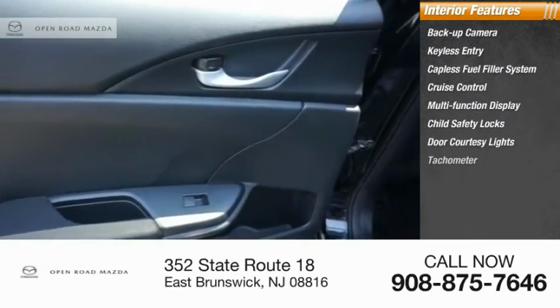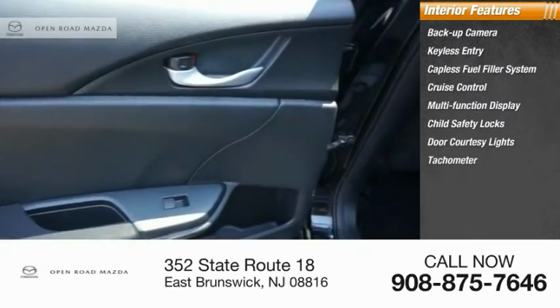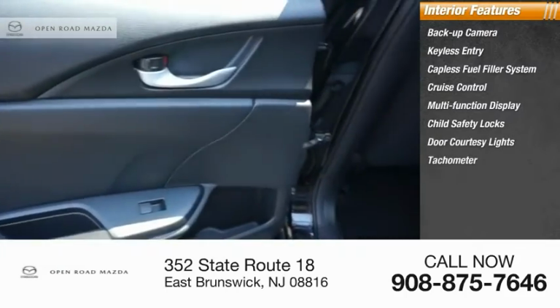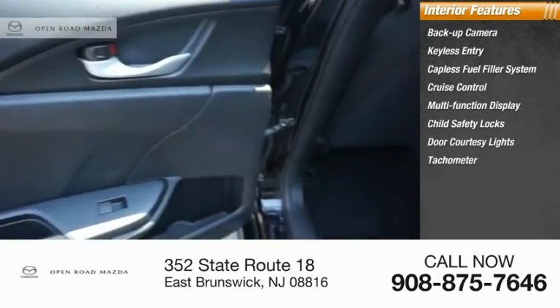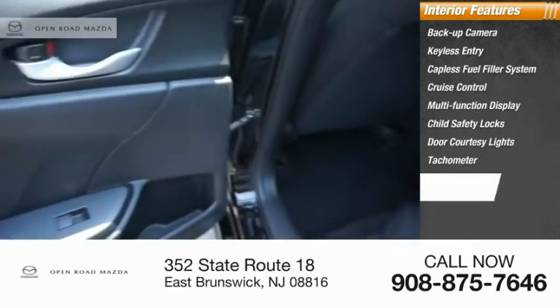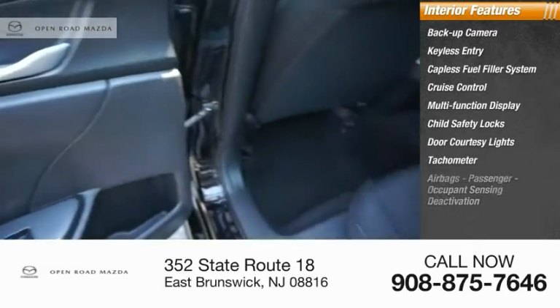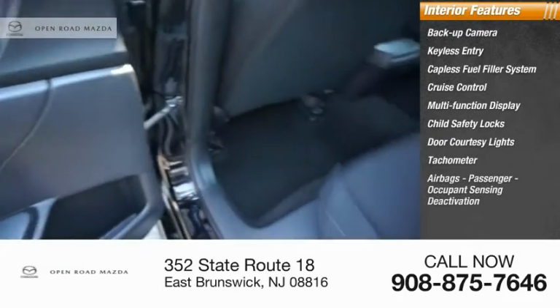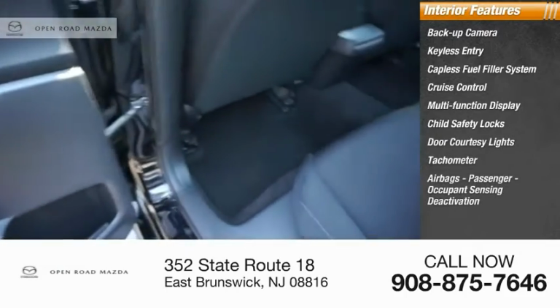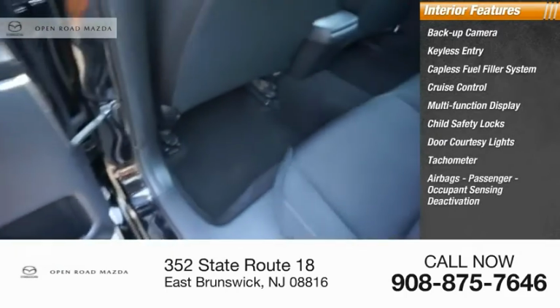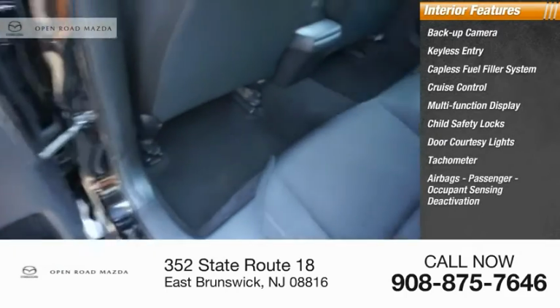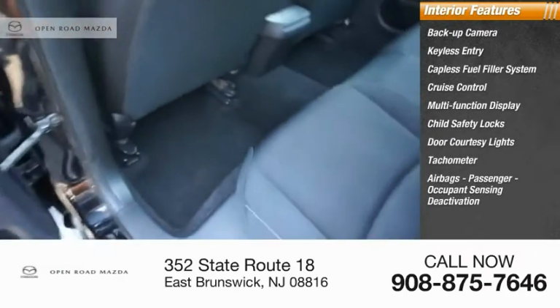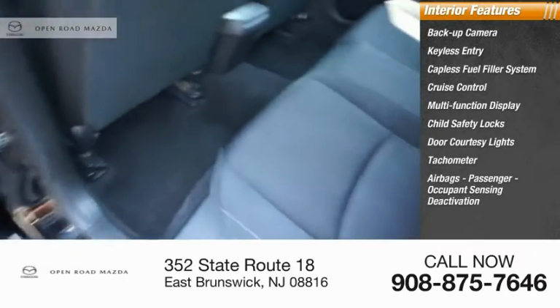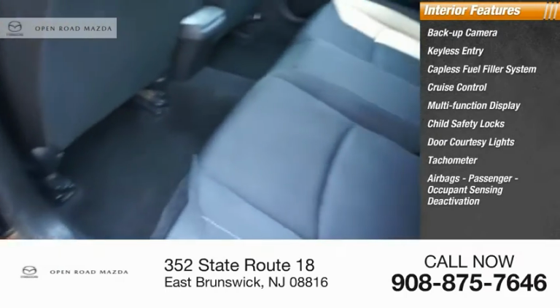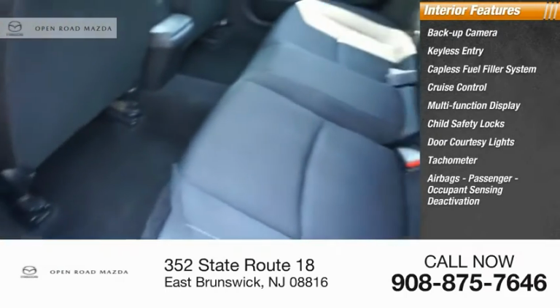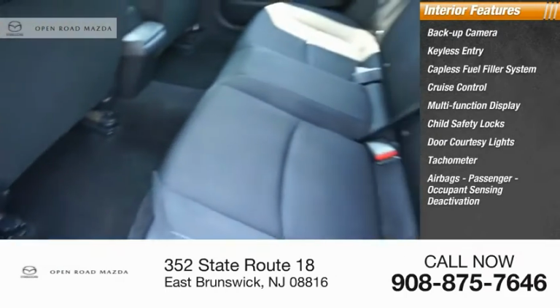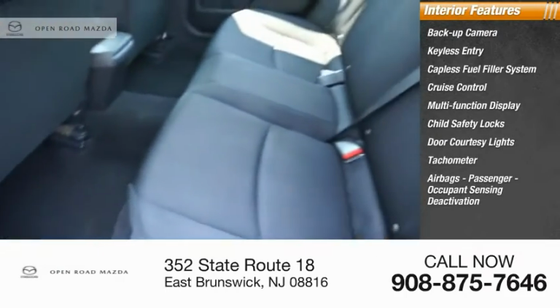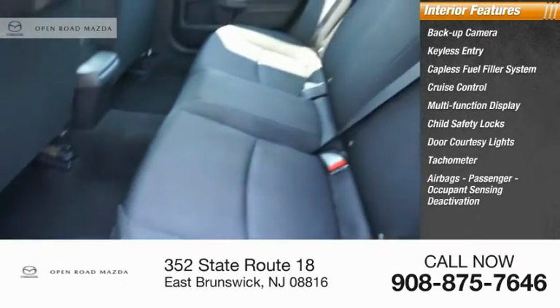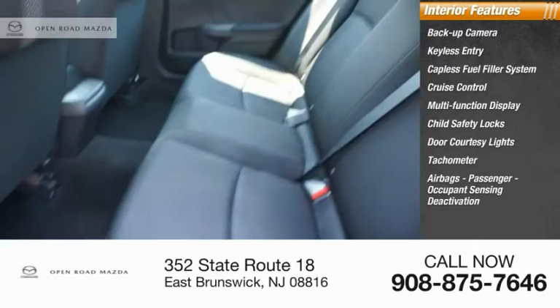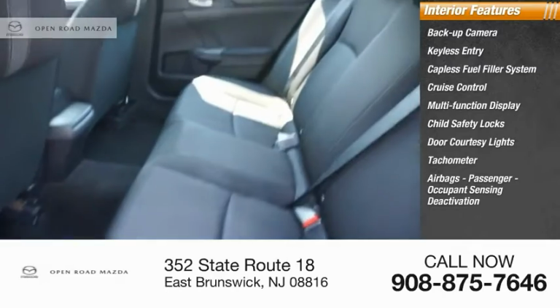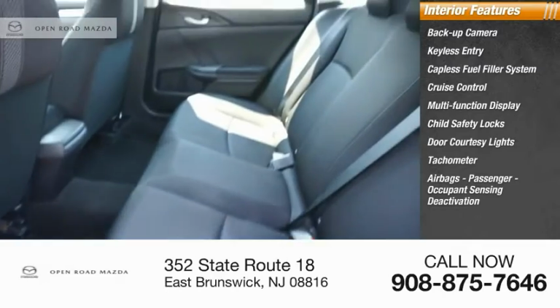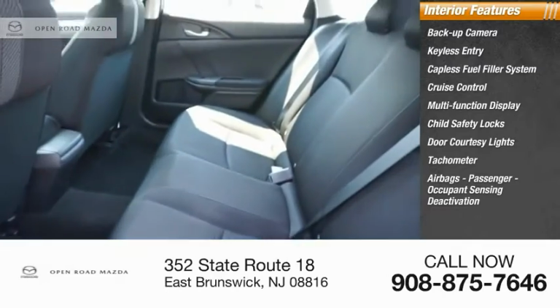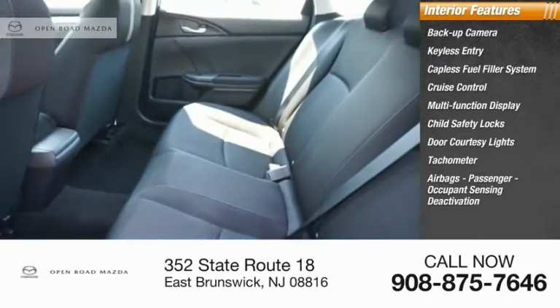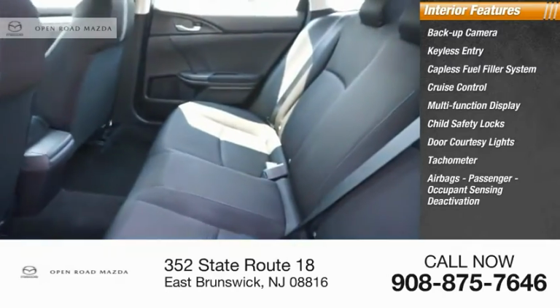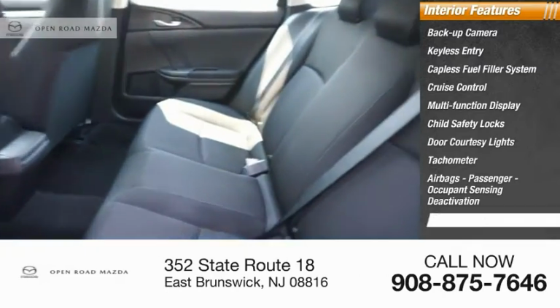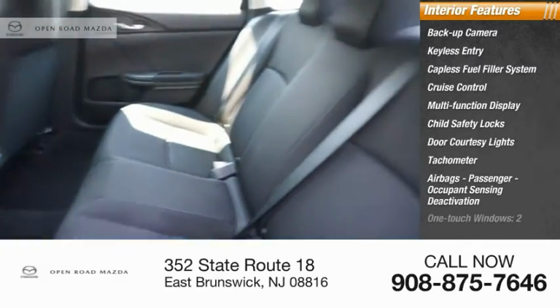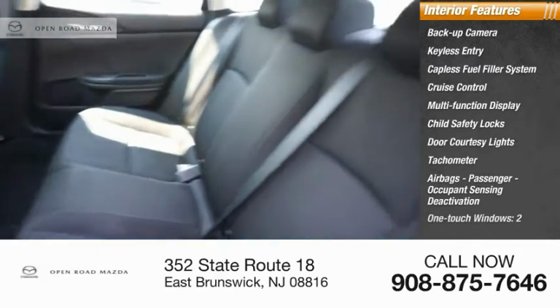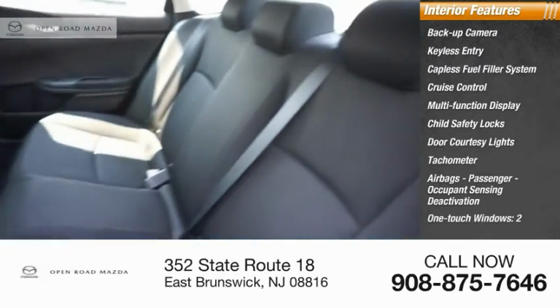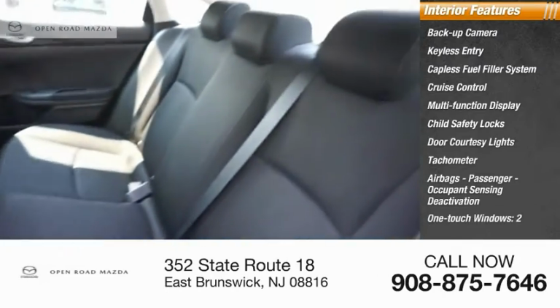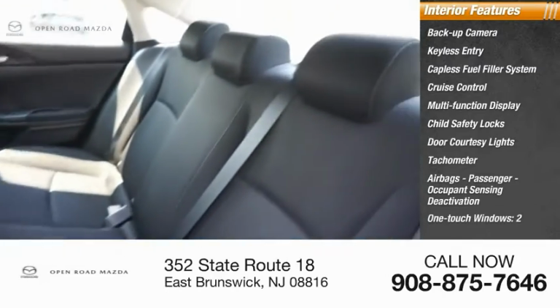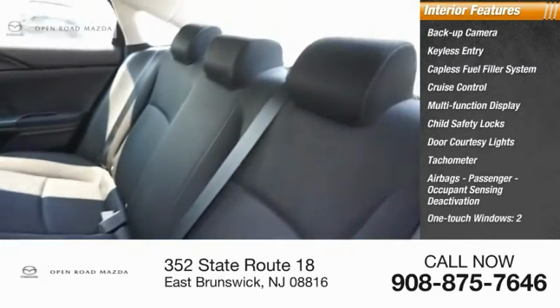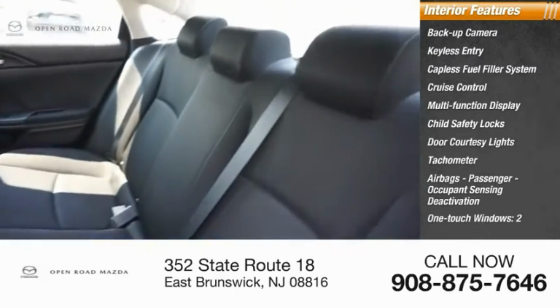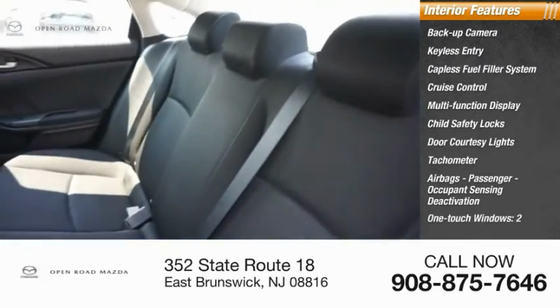Tachometer, airbags with passenger occupant sensing deactivation, and one-touch windows — two.